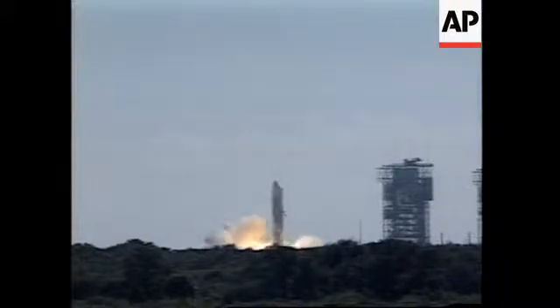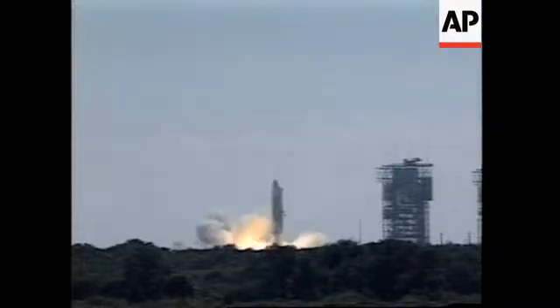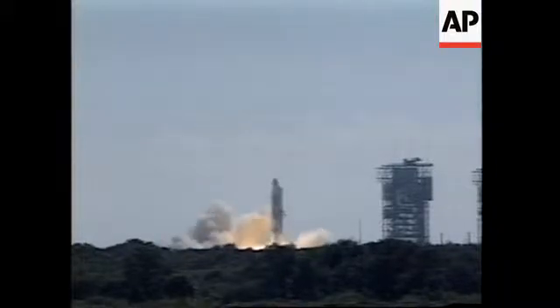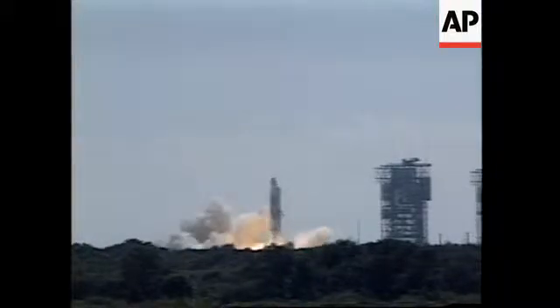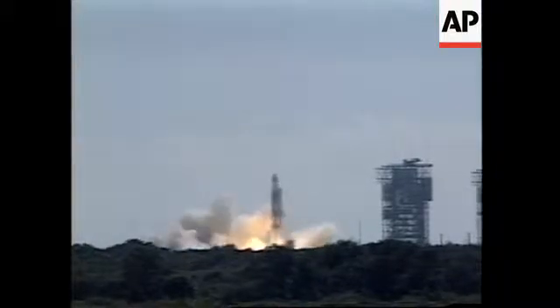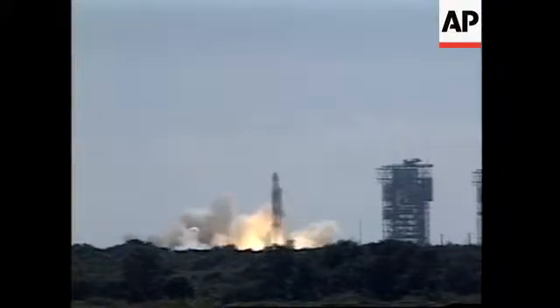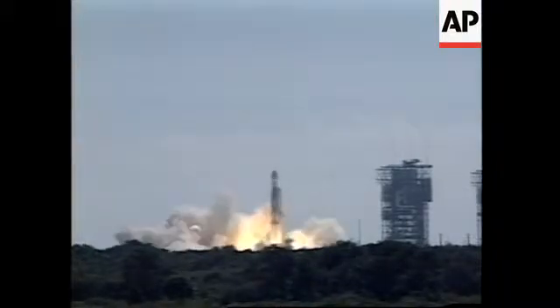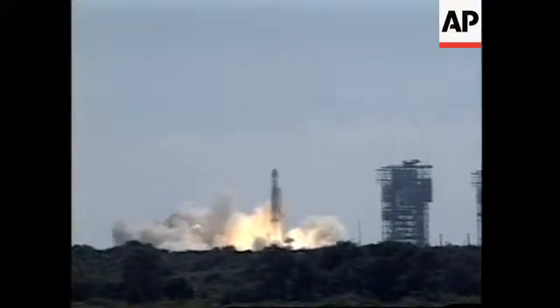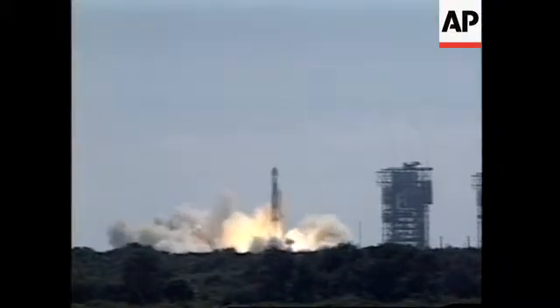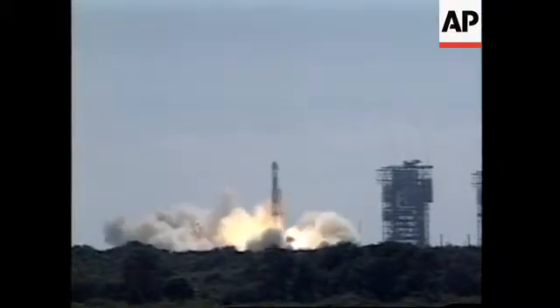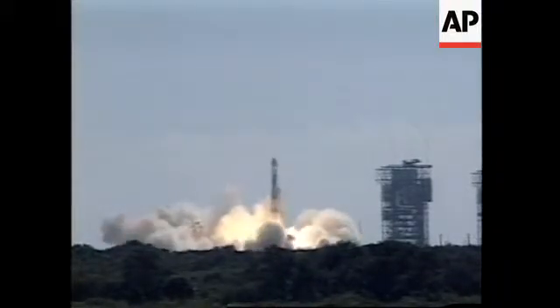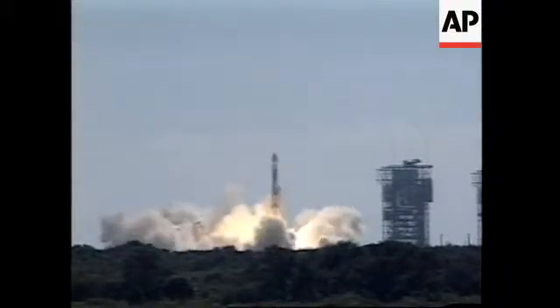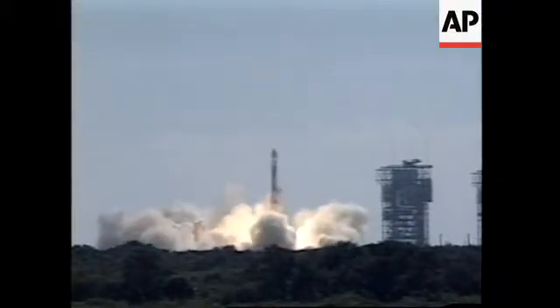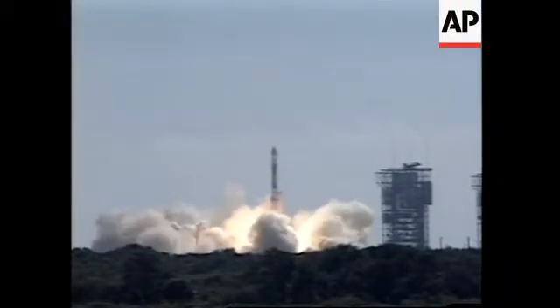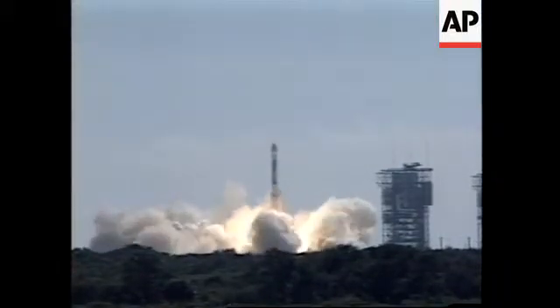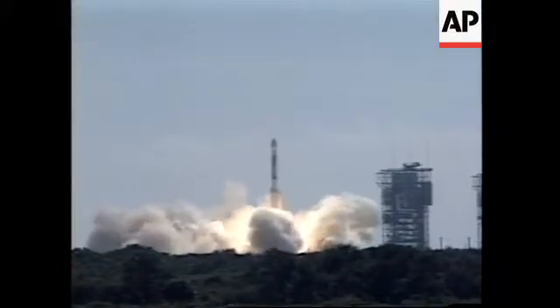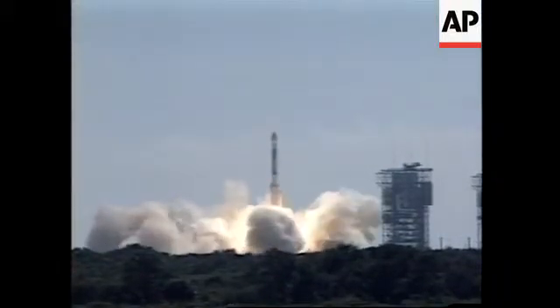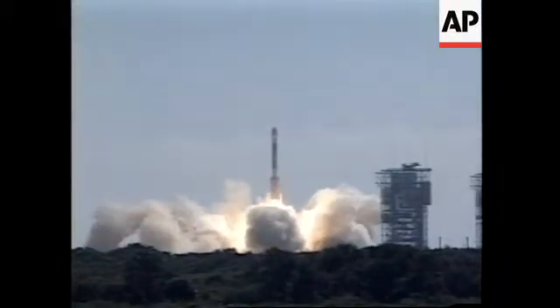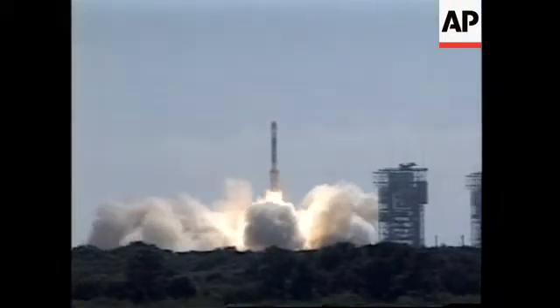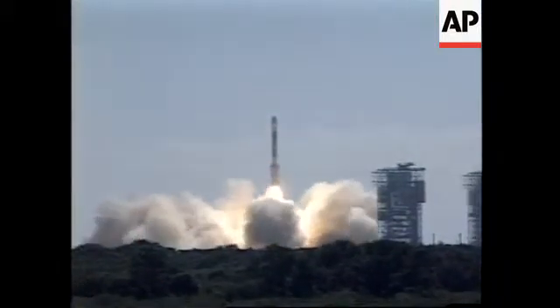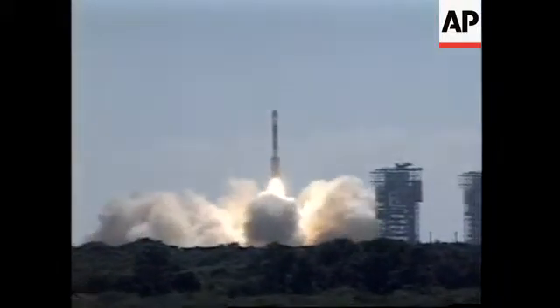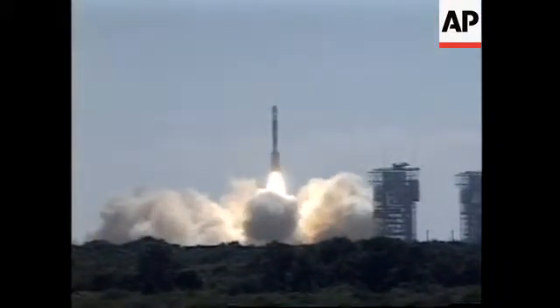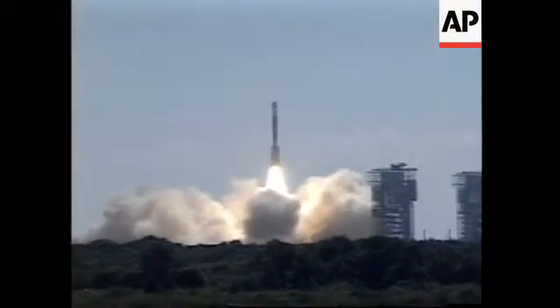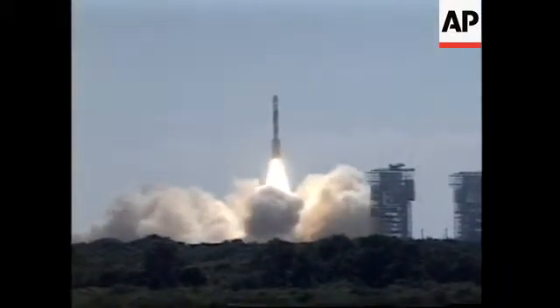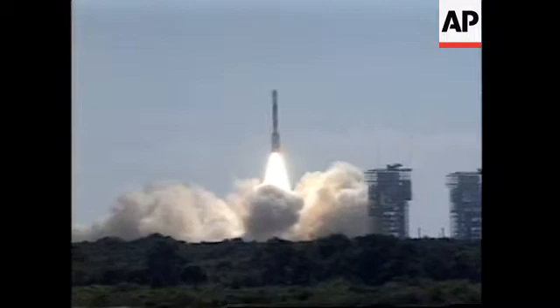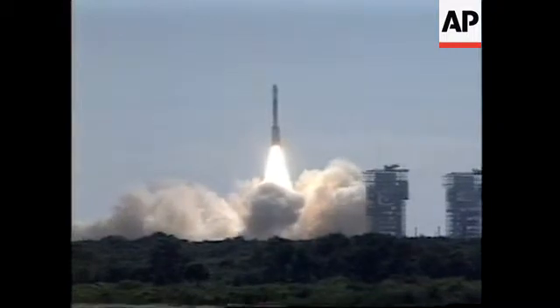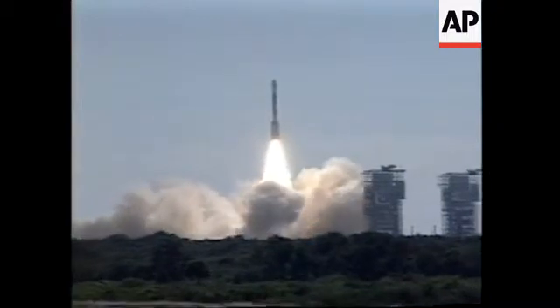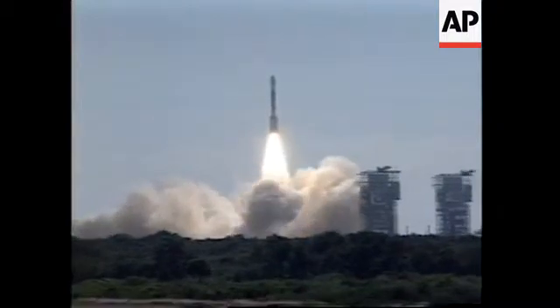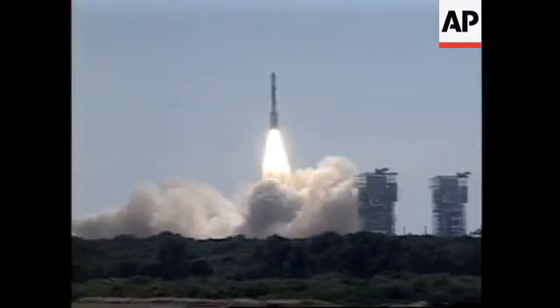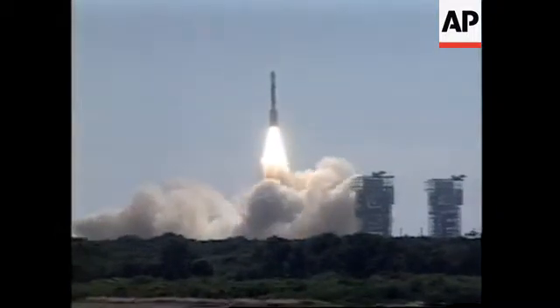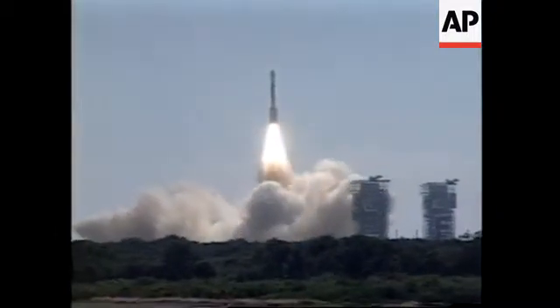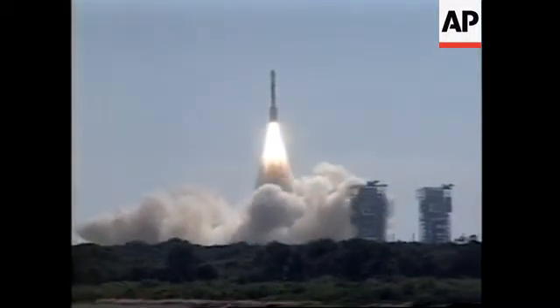Guidance says control the vehicle to a stable attitude. Jet activity is very light.